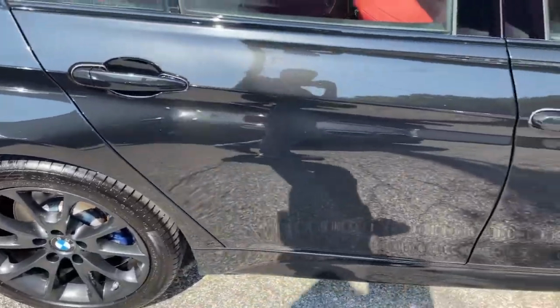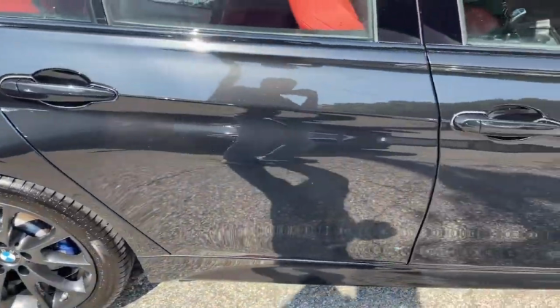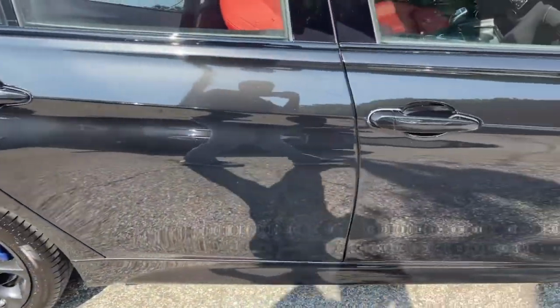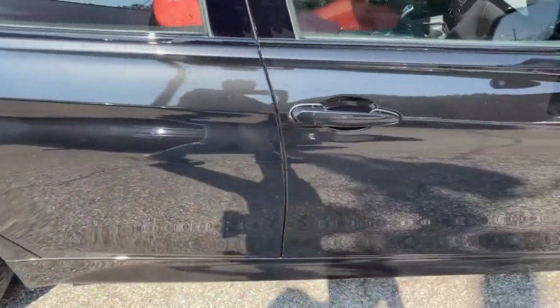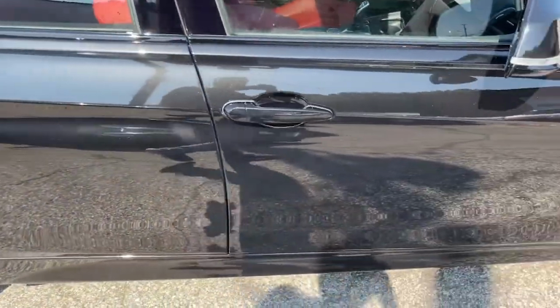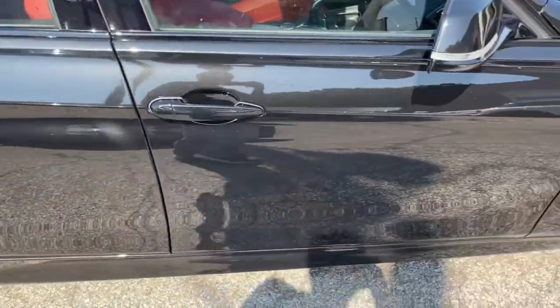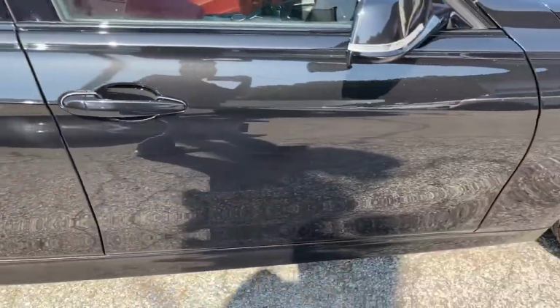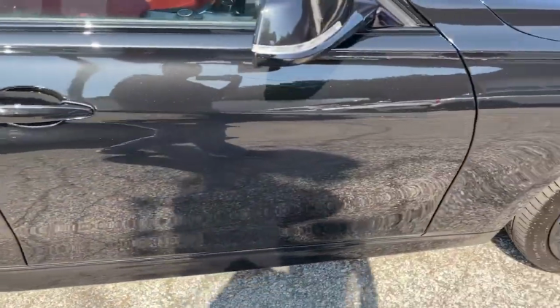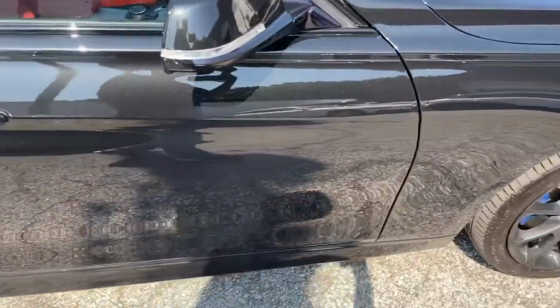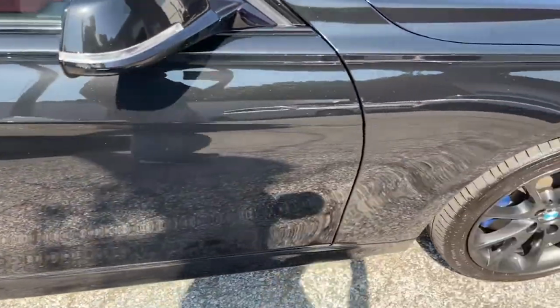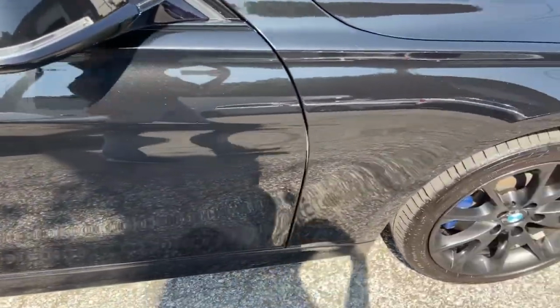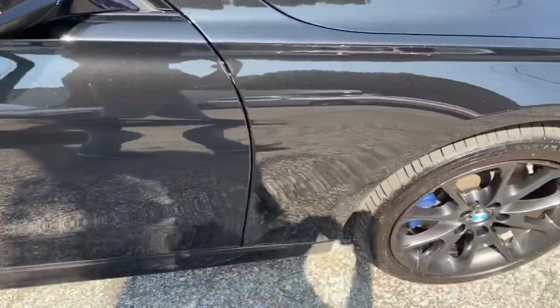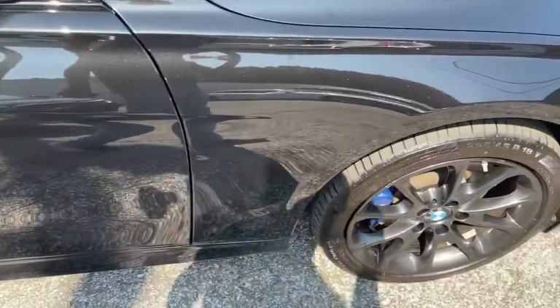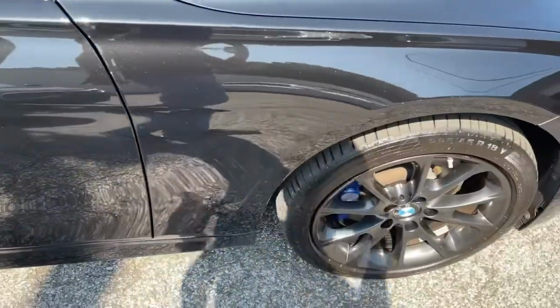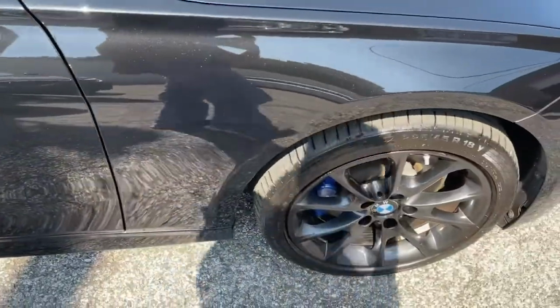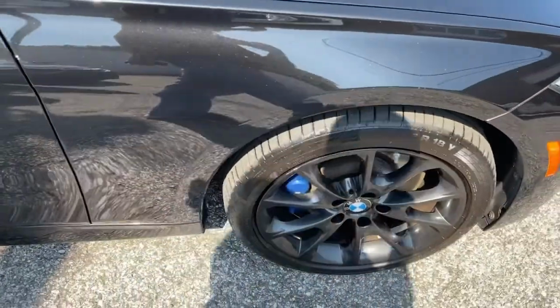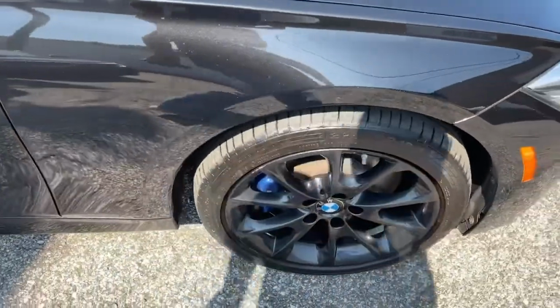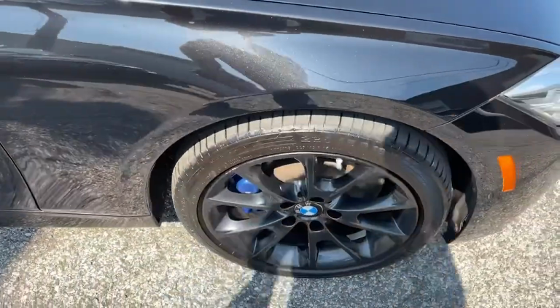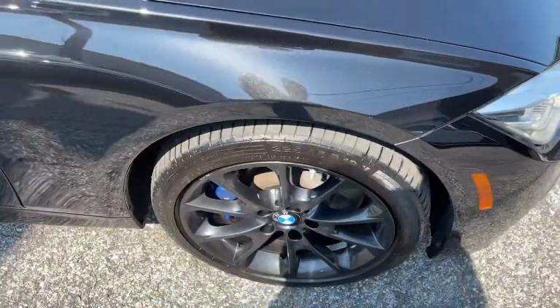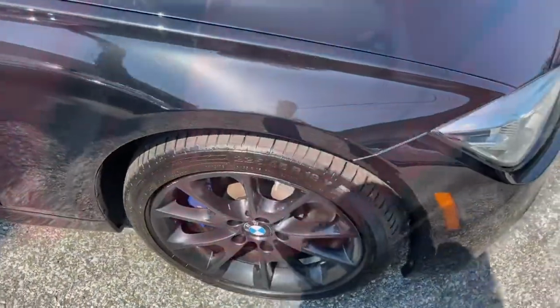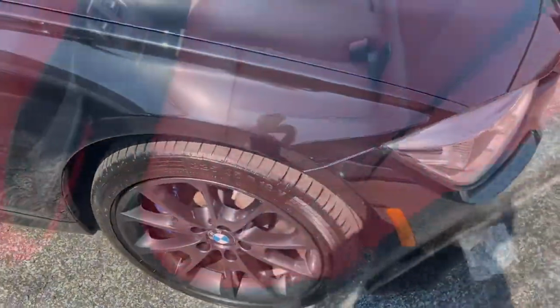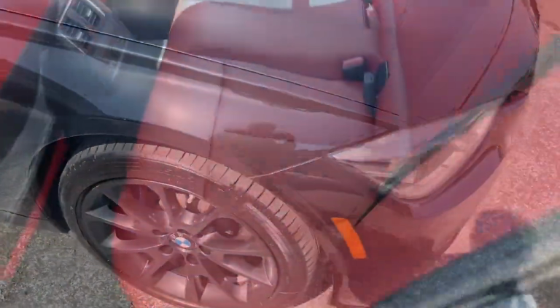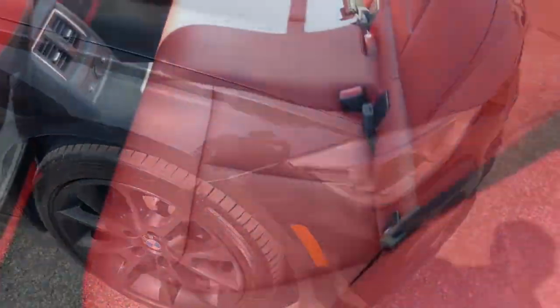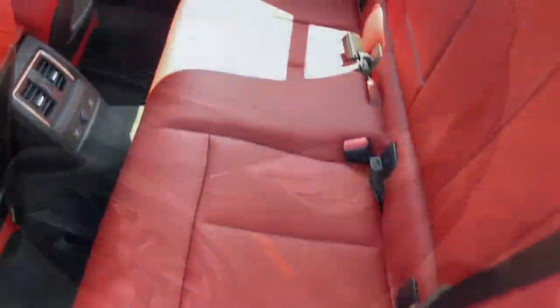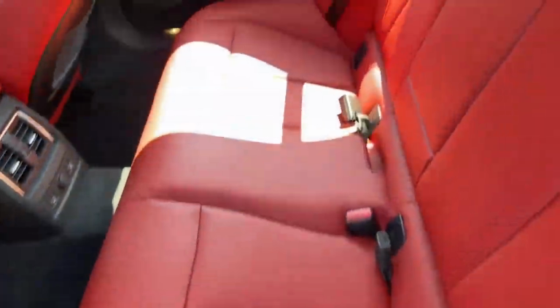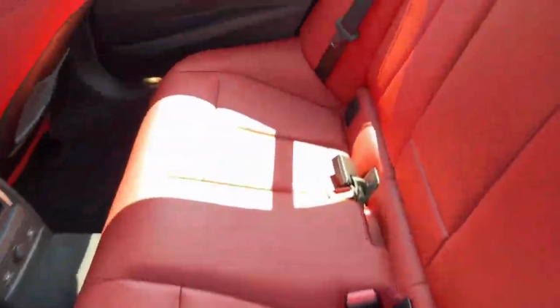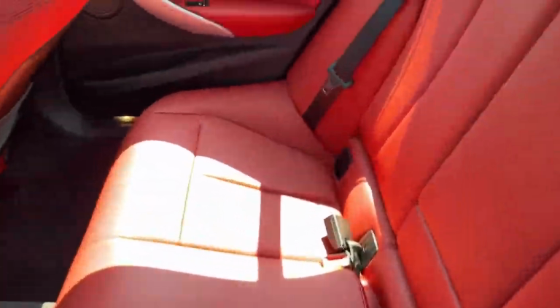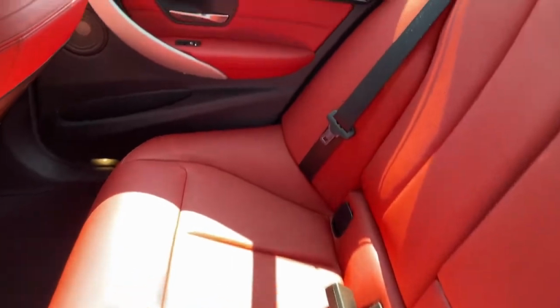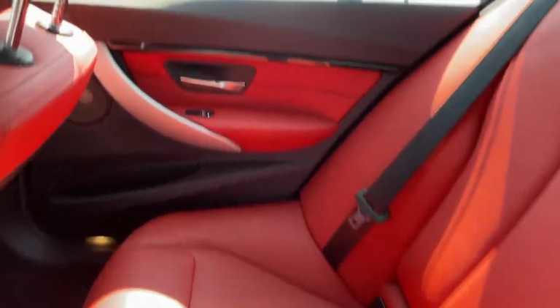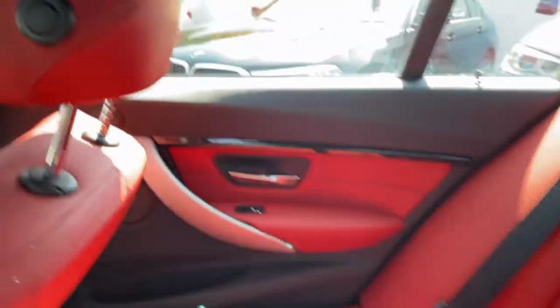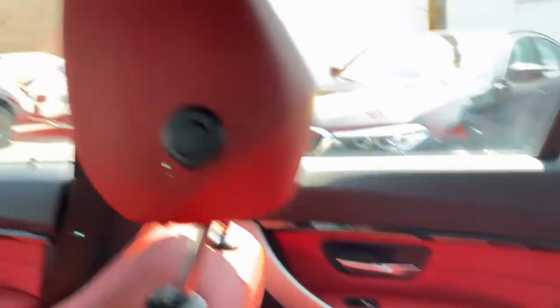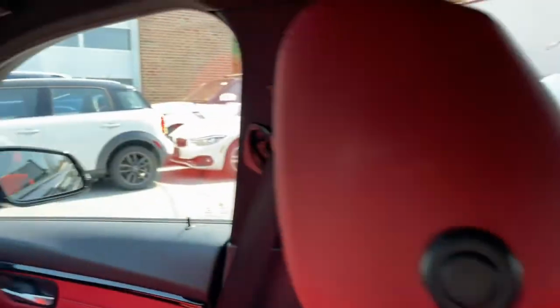Refined, intelligent, and balanced with a fierce lust for performance — the 3 Series sedan.